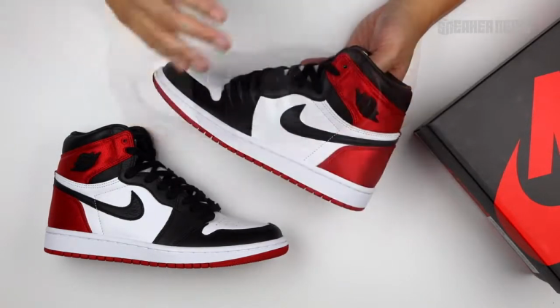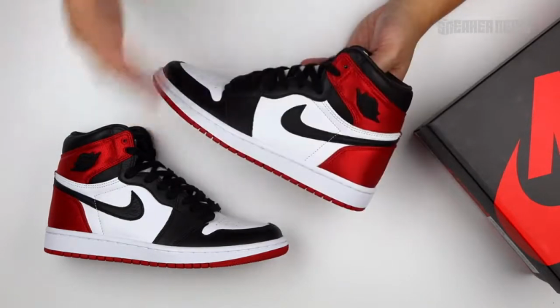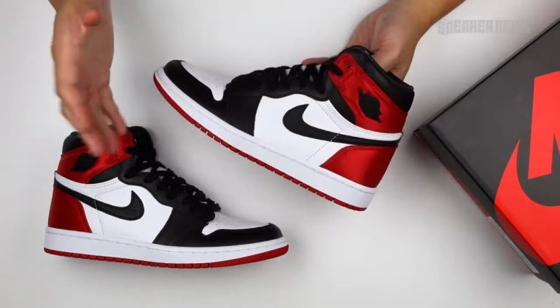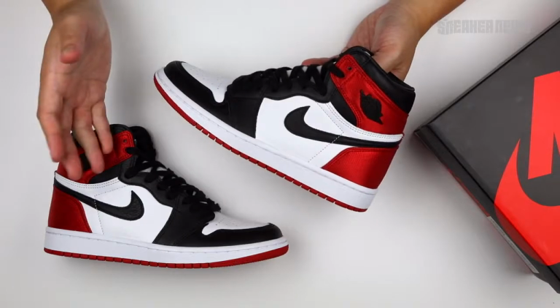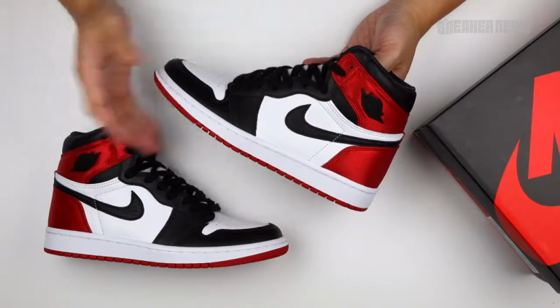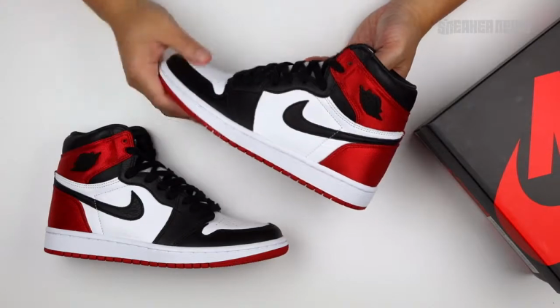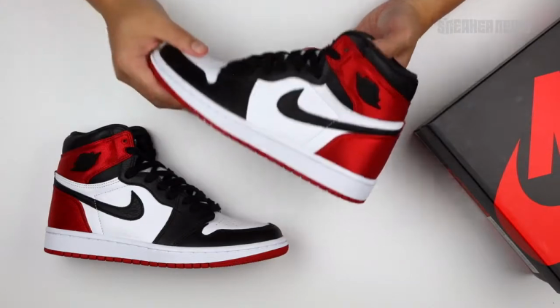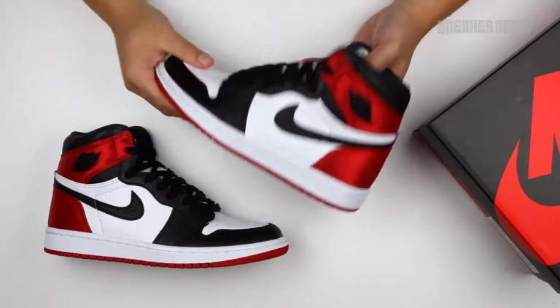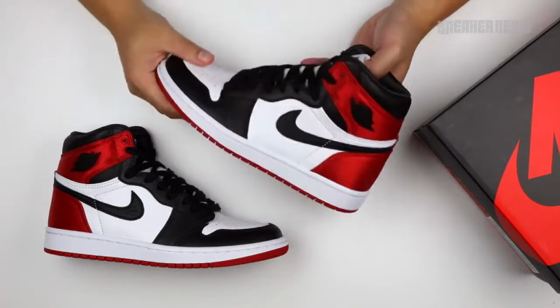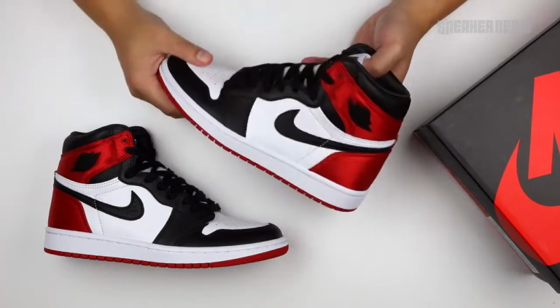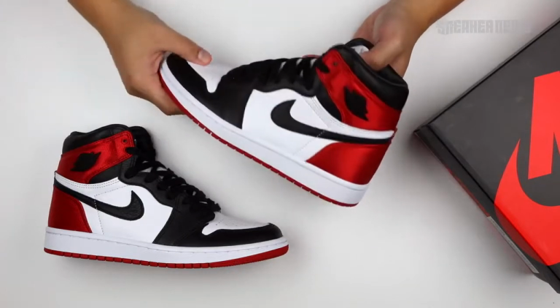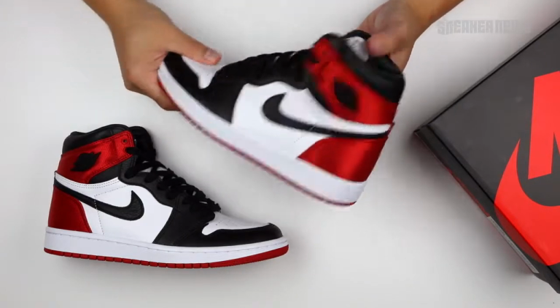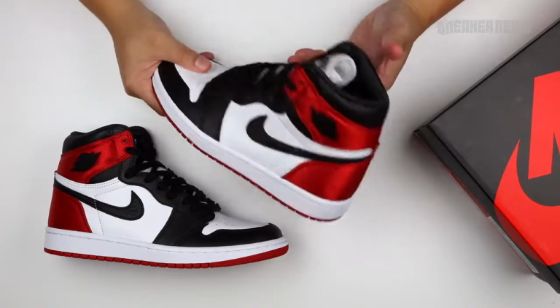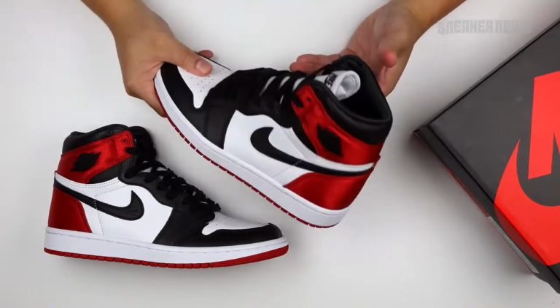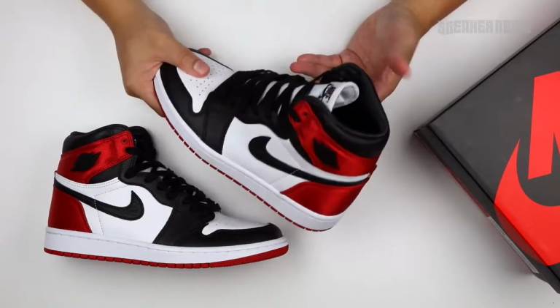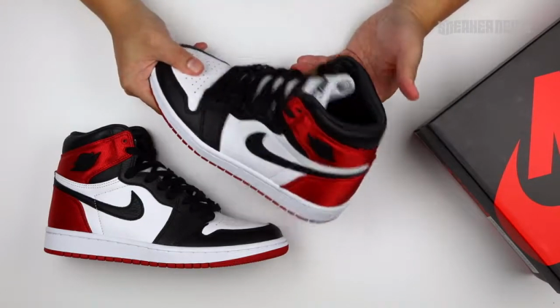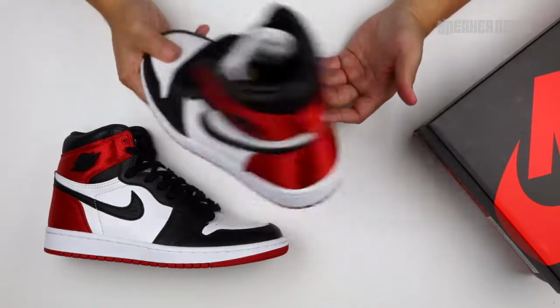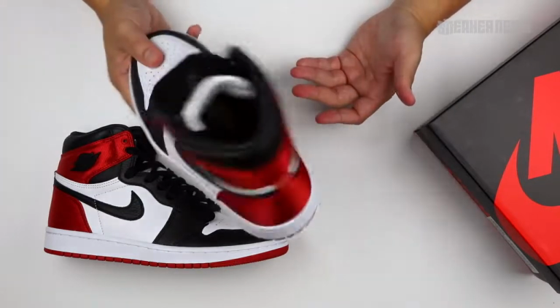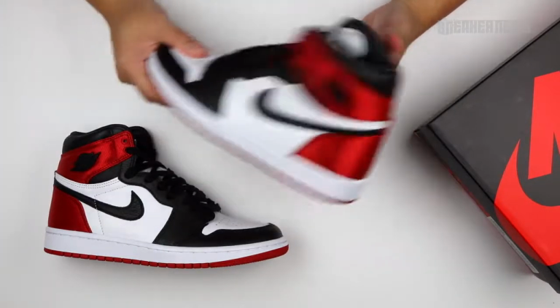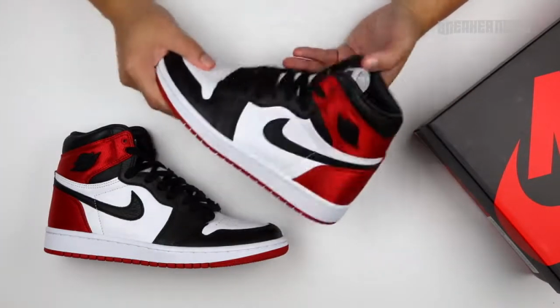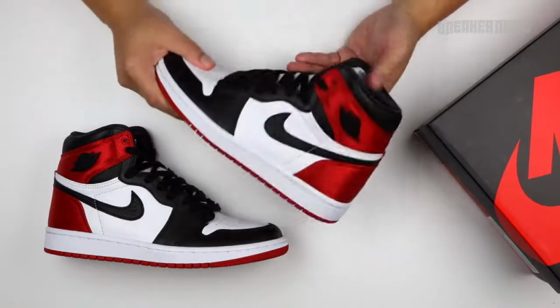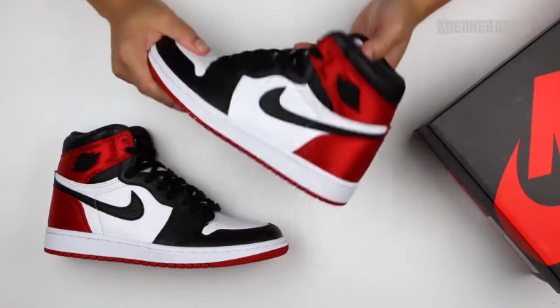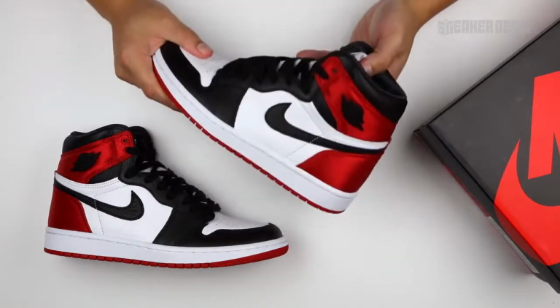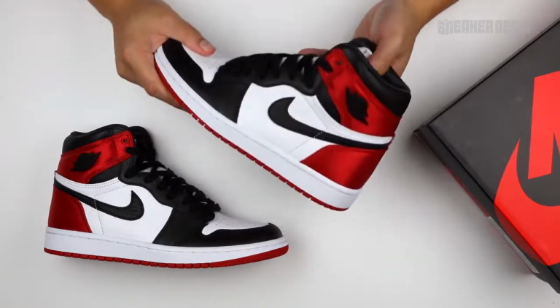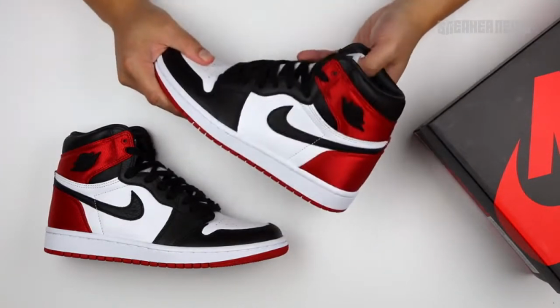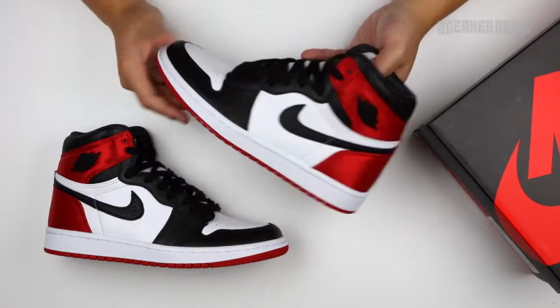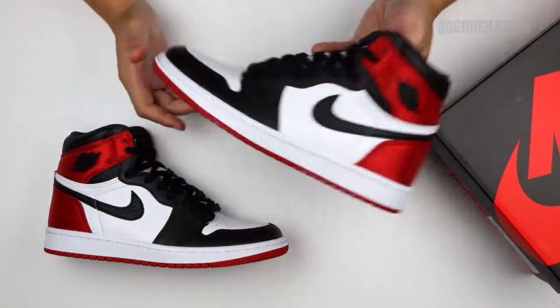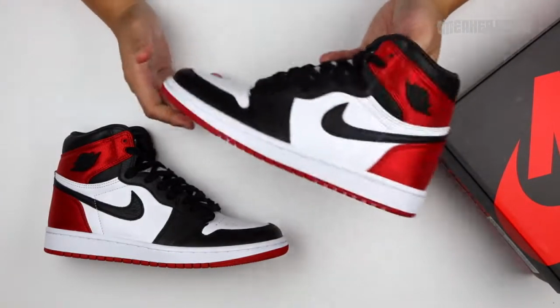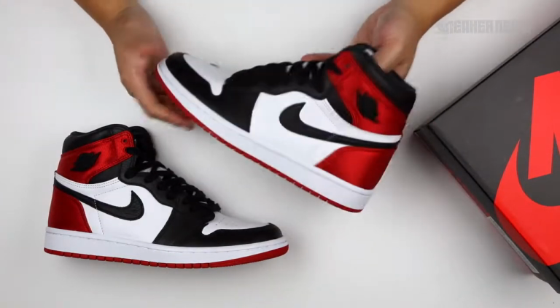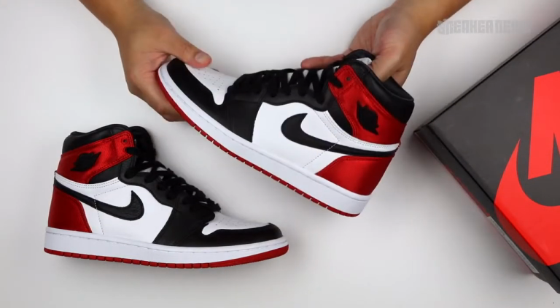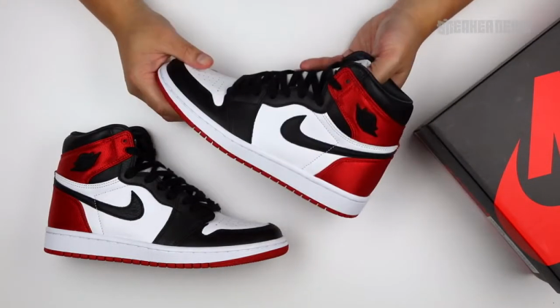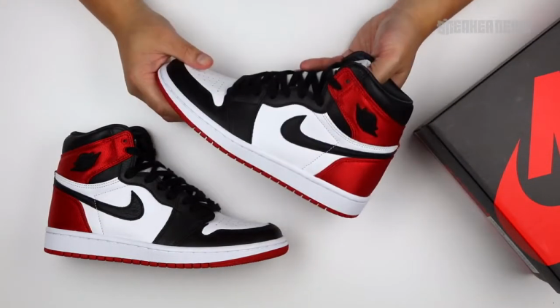Let us know in the comments if you think the black toe should come back. Make sure you like this video and we'll catch you in the next one.